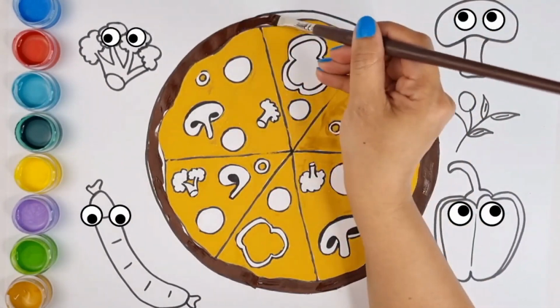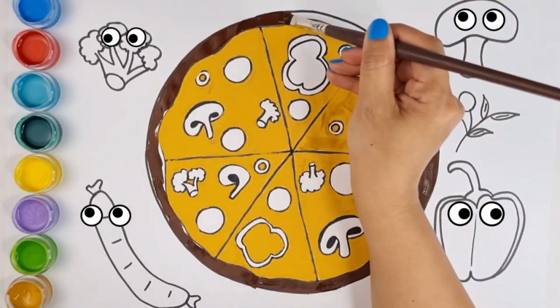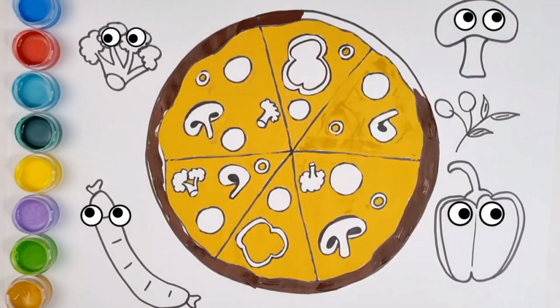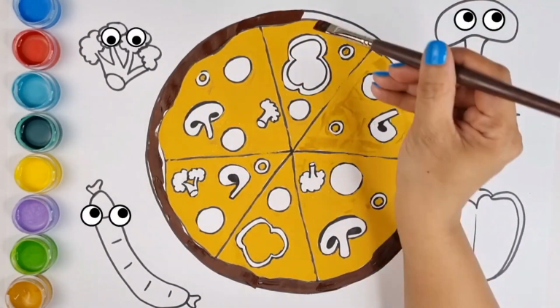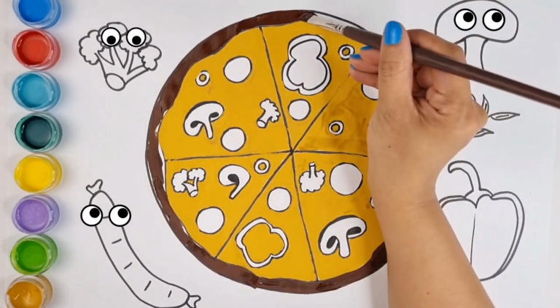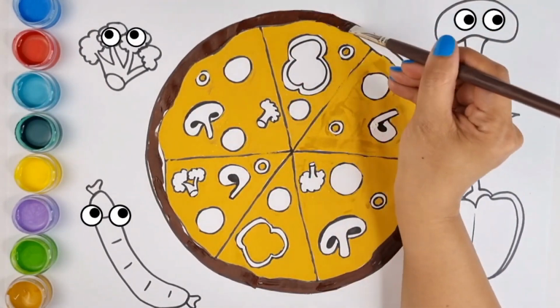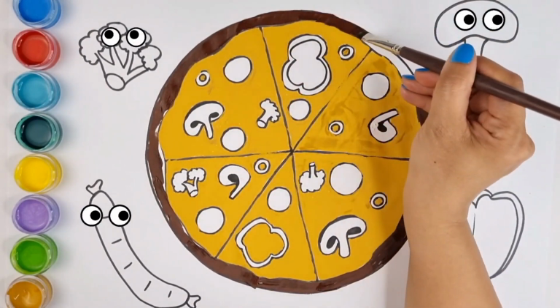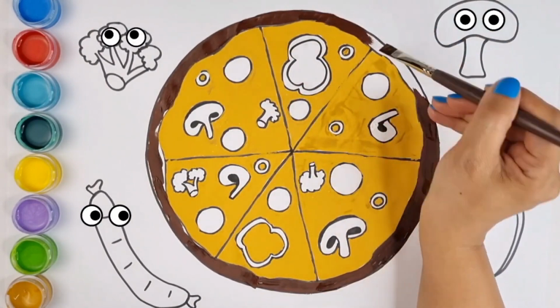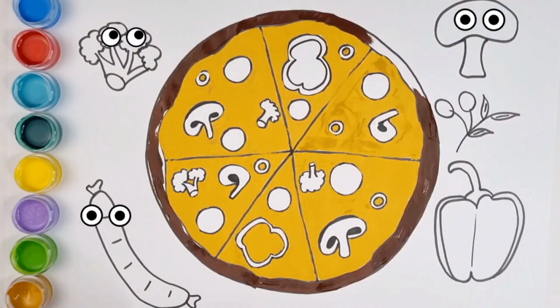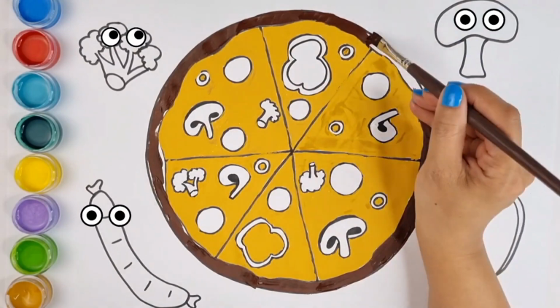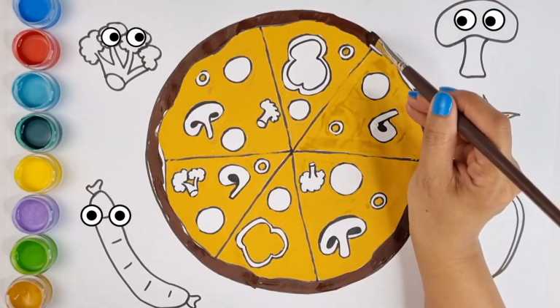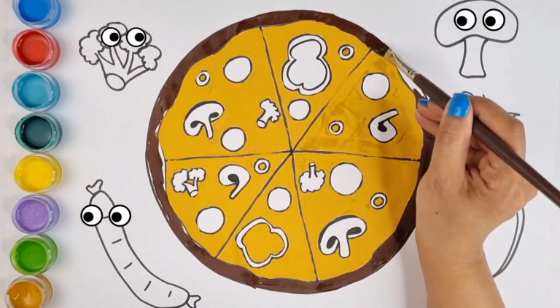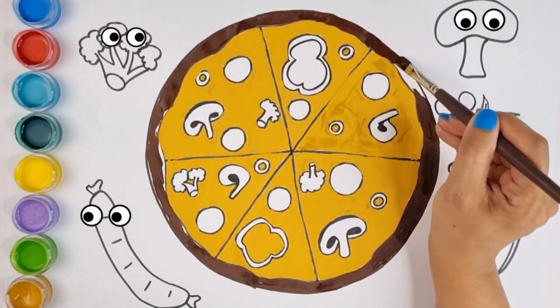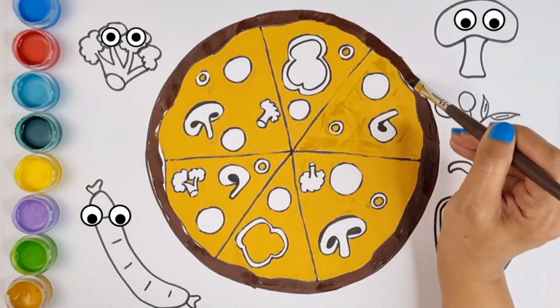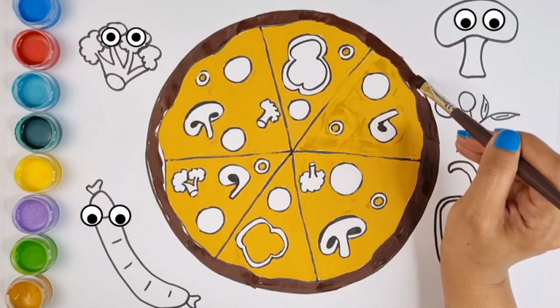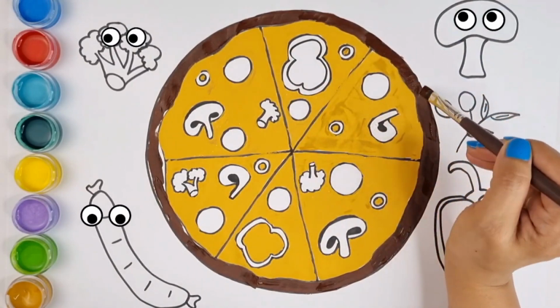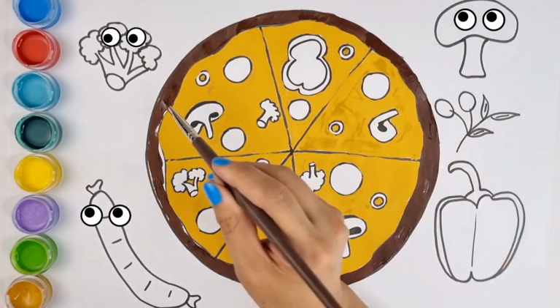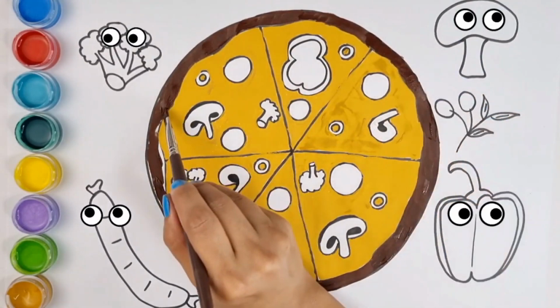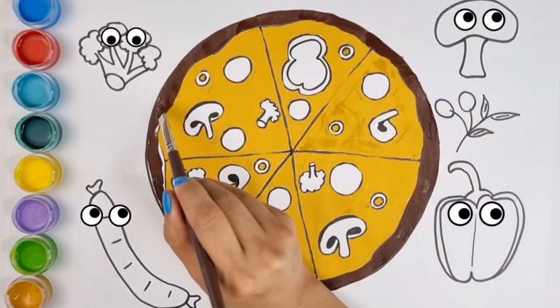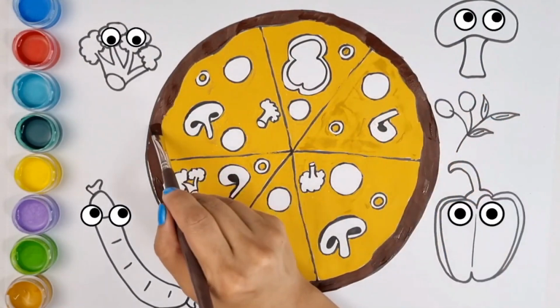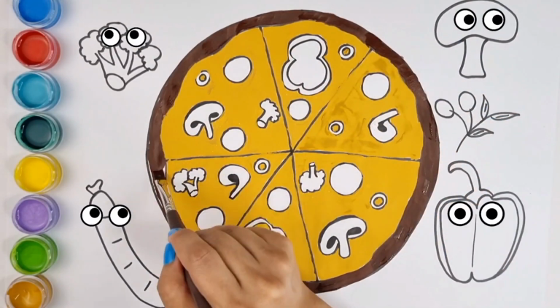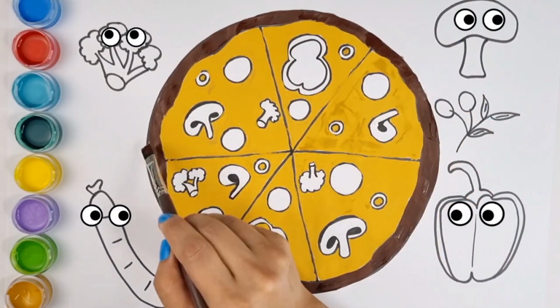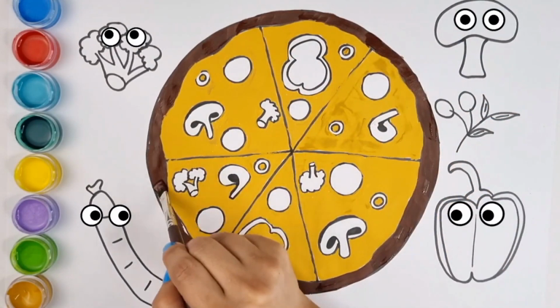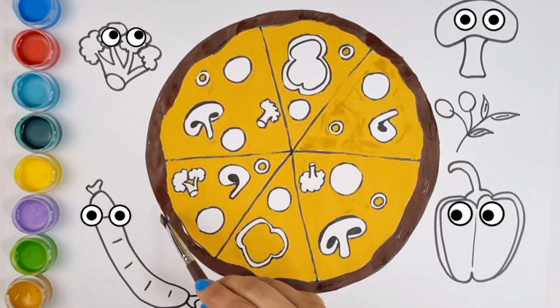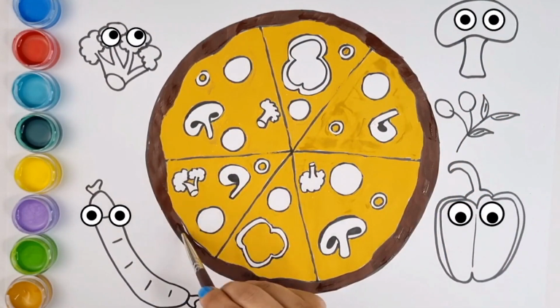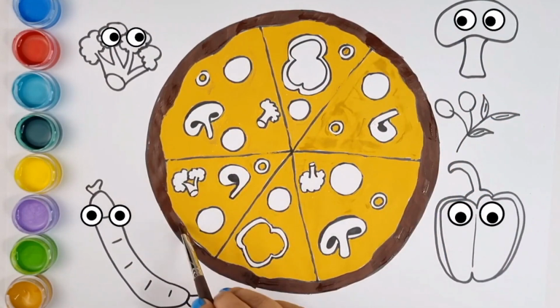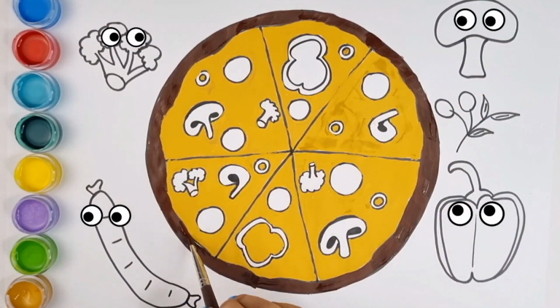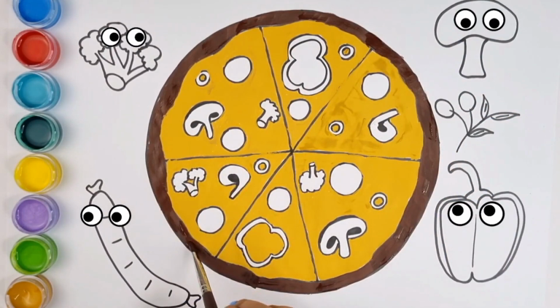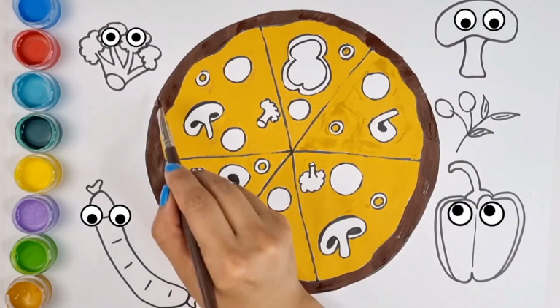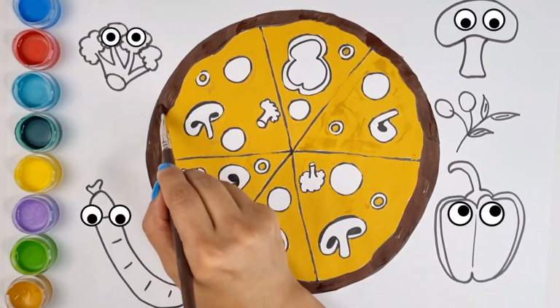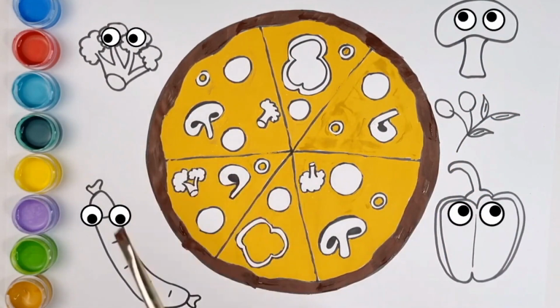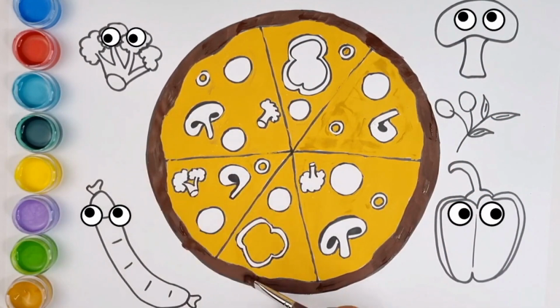Well, guys, tell me, have you seen the making of a pizza up close? It would be wonderful if you could do this with your mother and father.